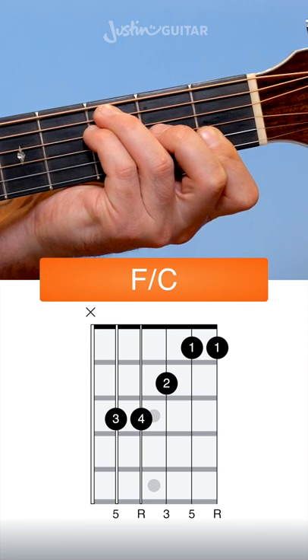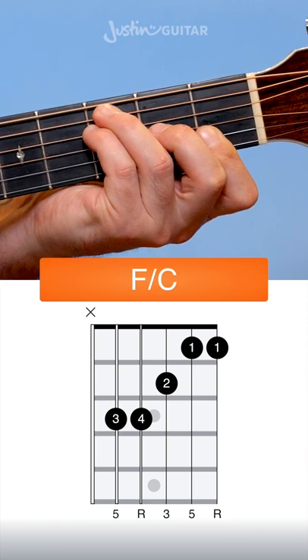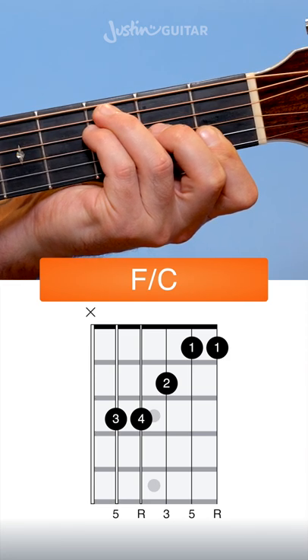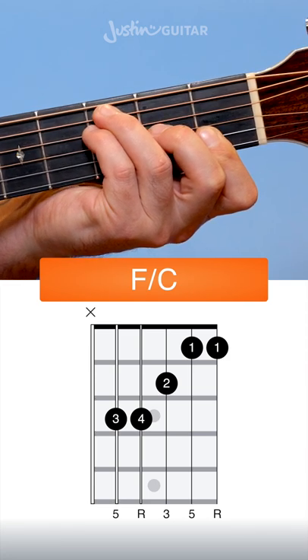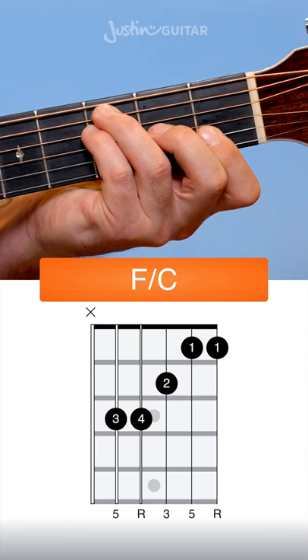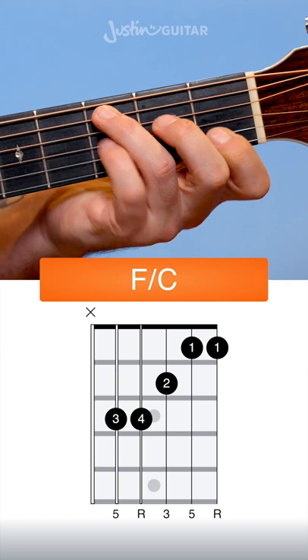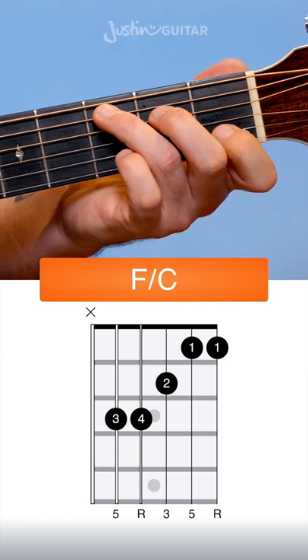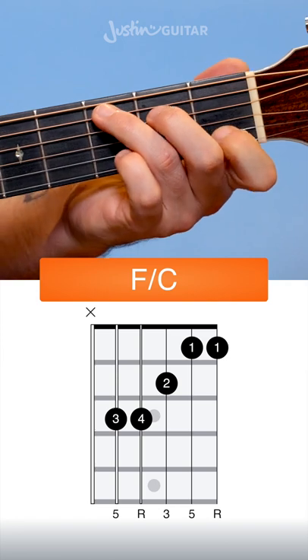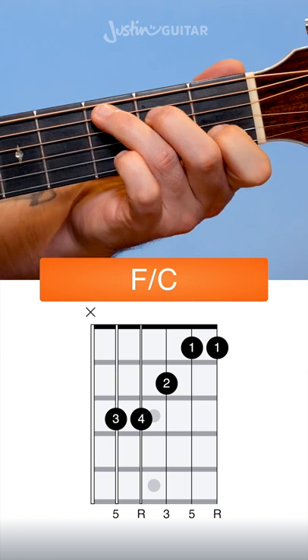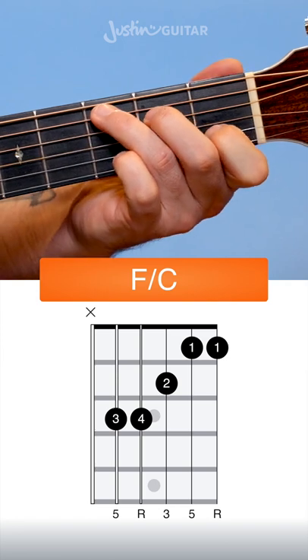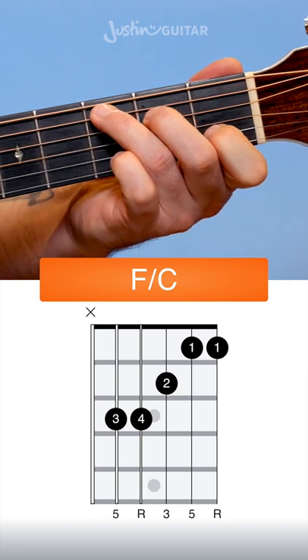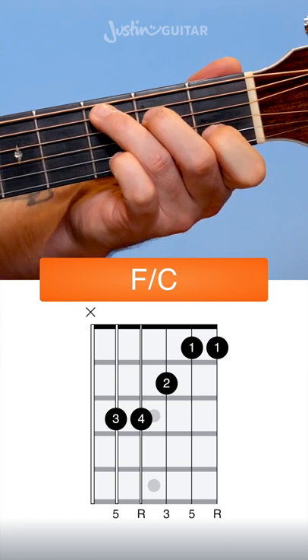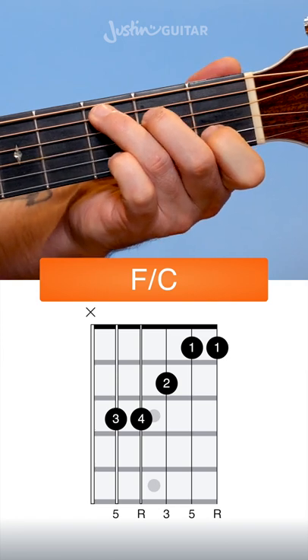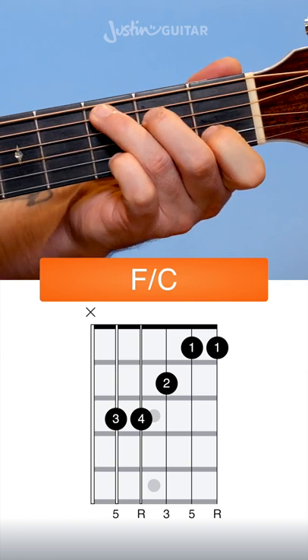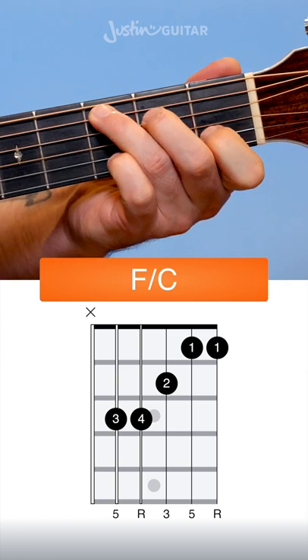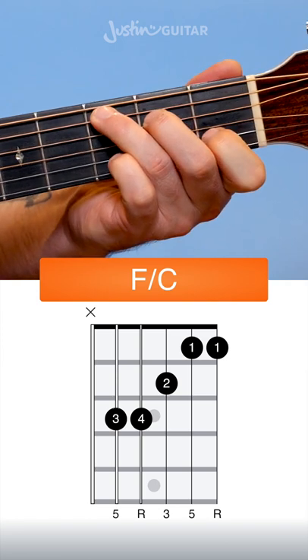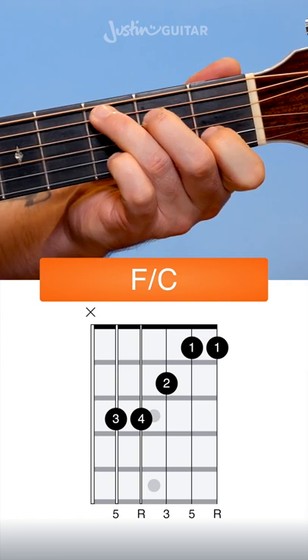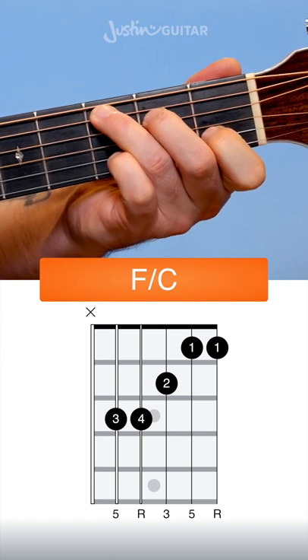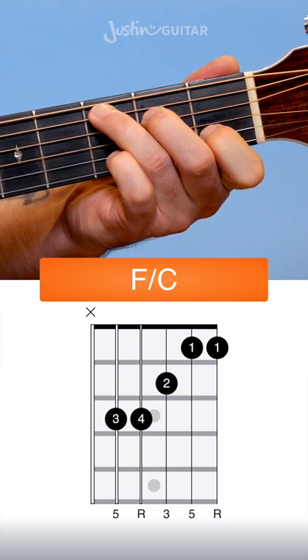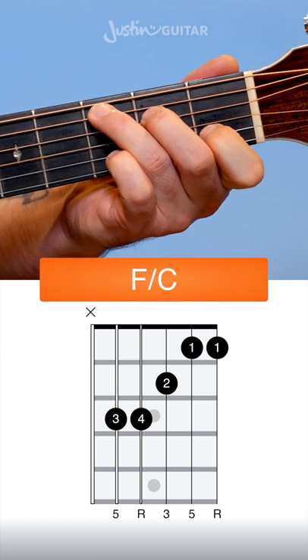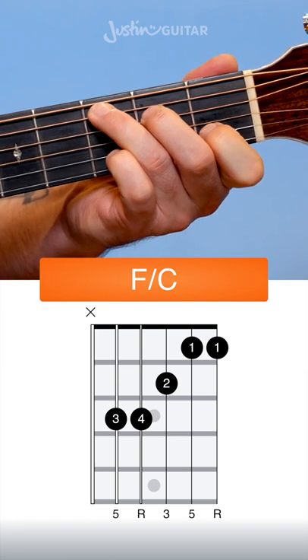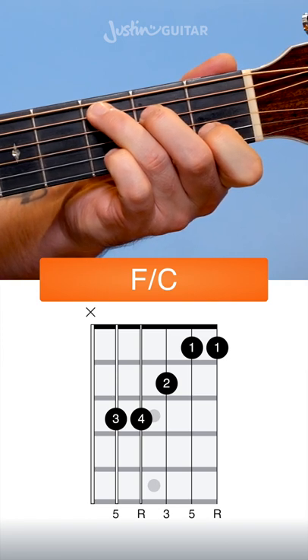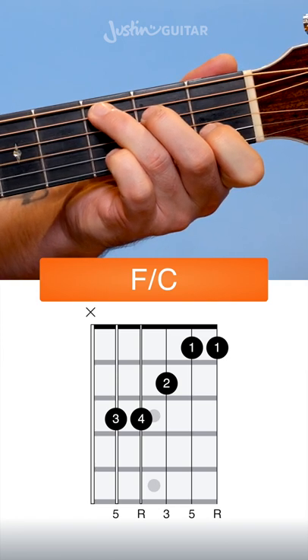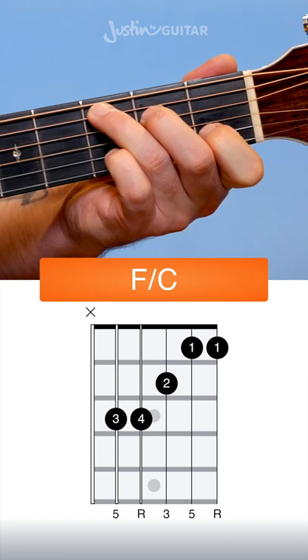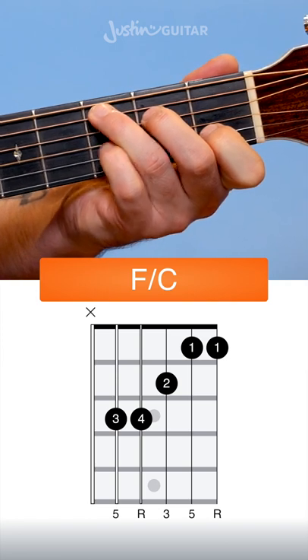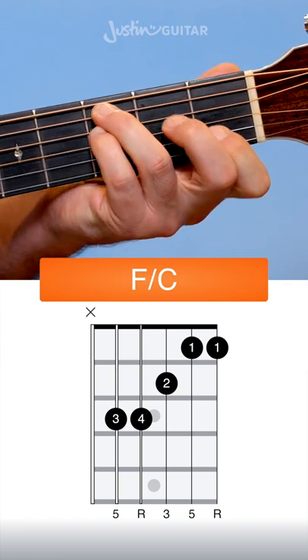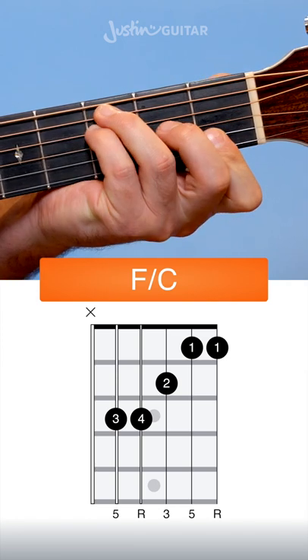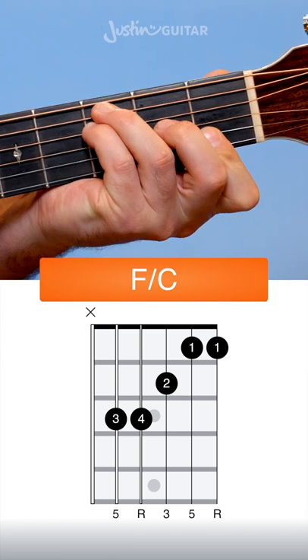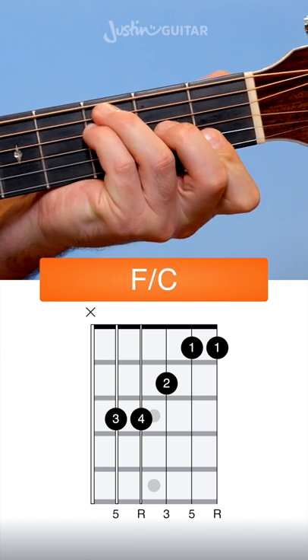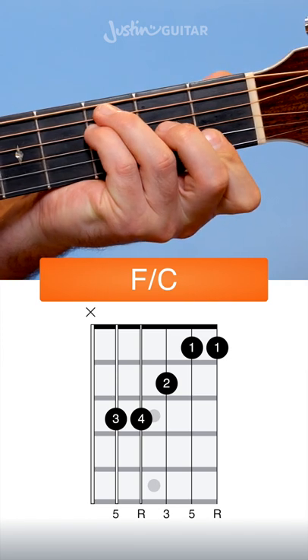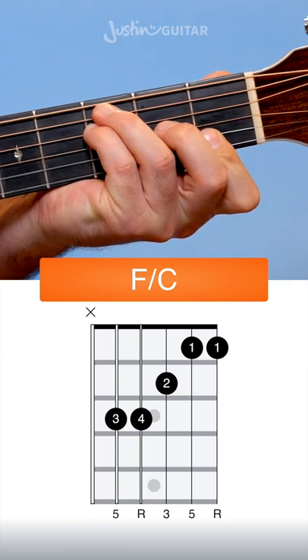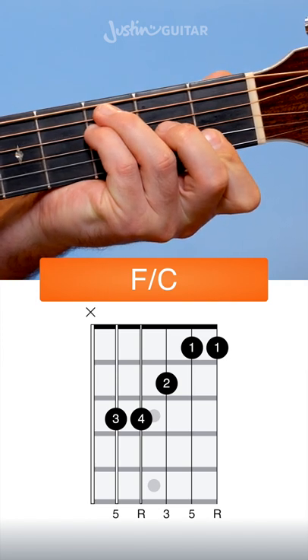This chord moves nicely to the C chord, so a good thing to practice is going from F slash C to C.